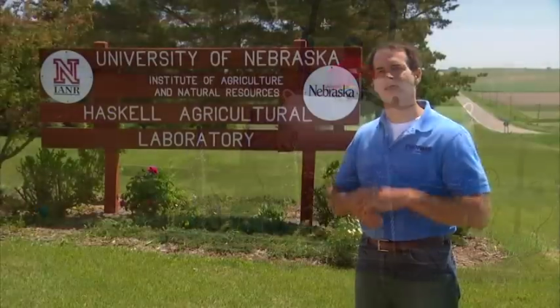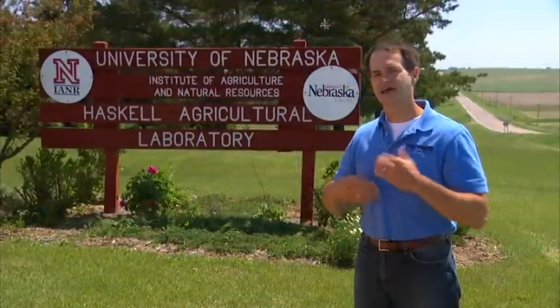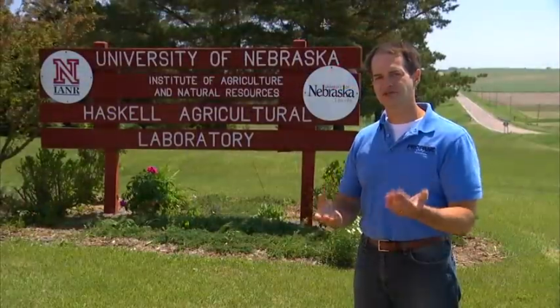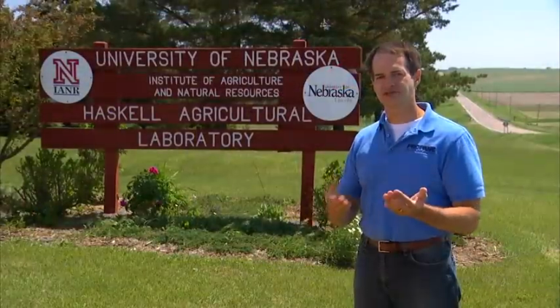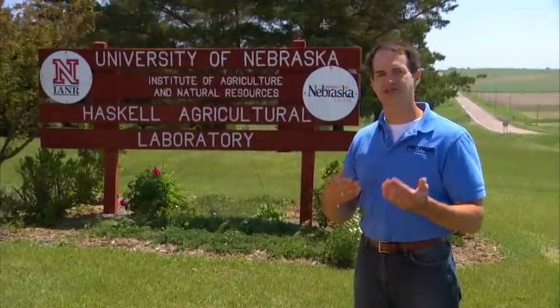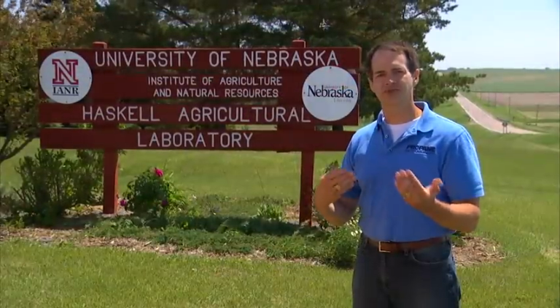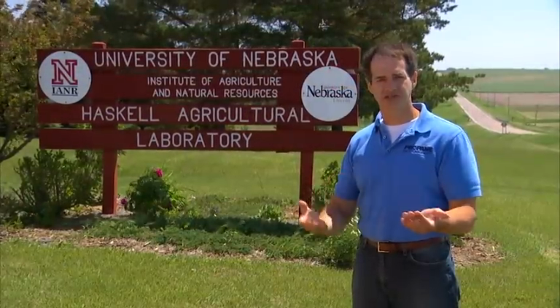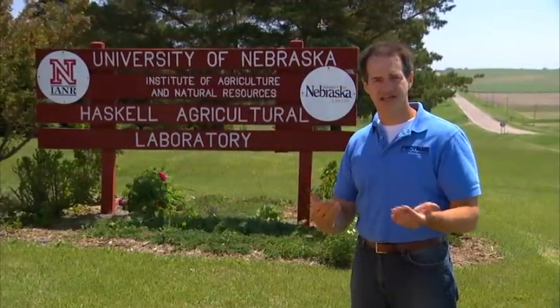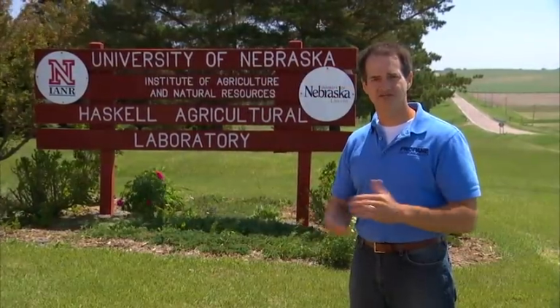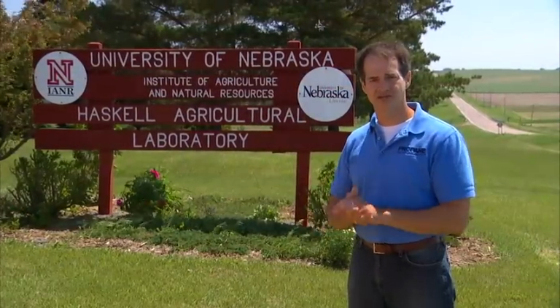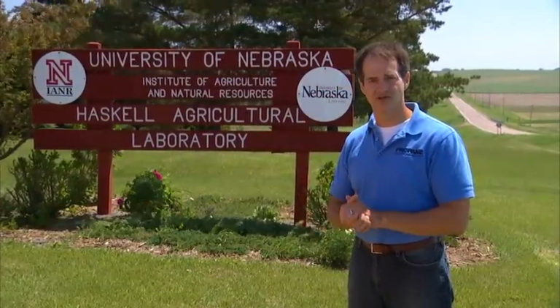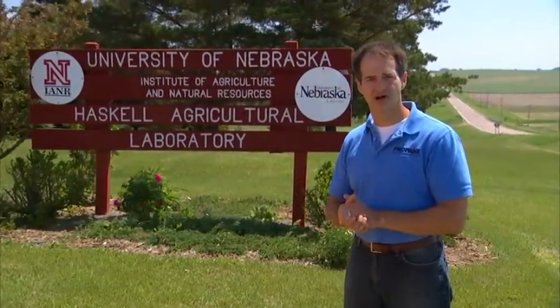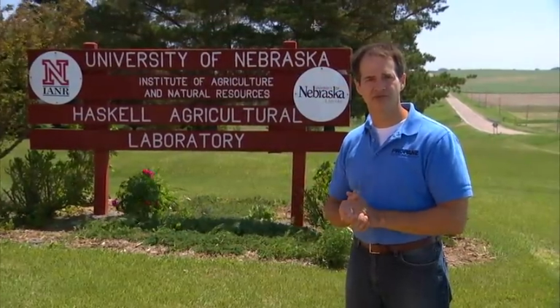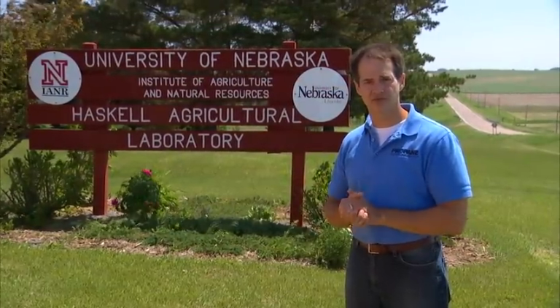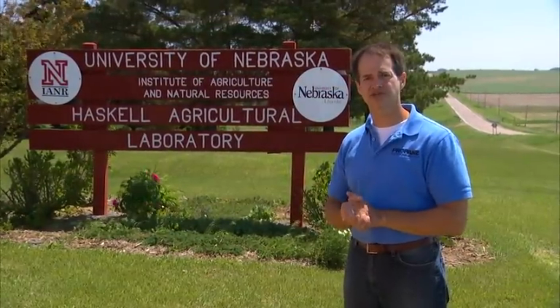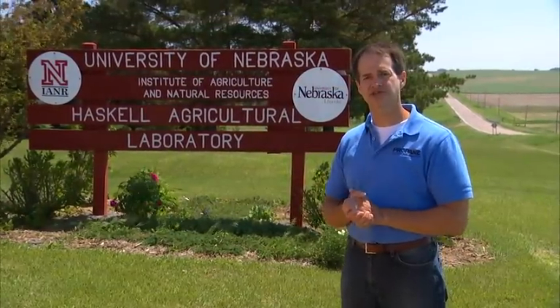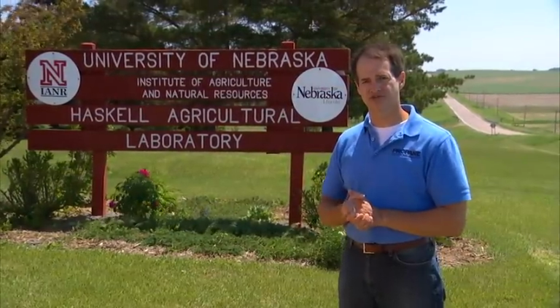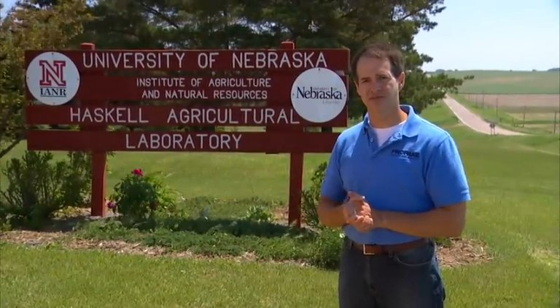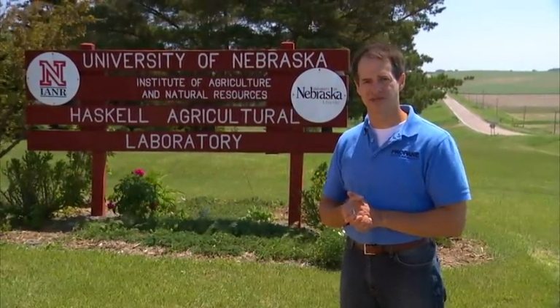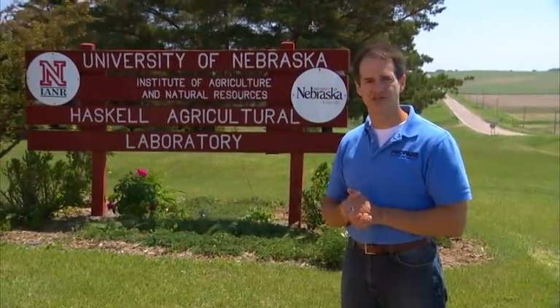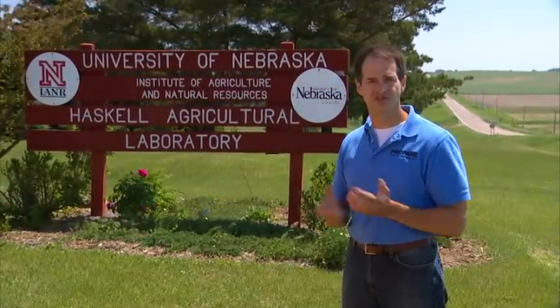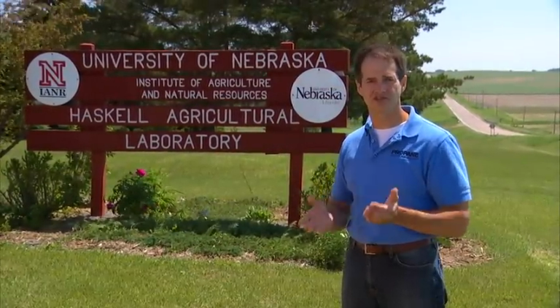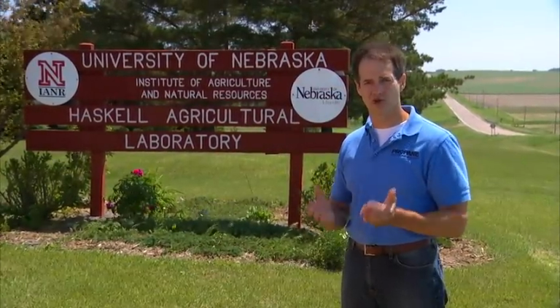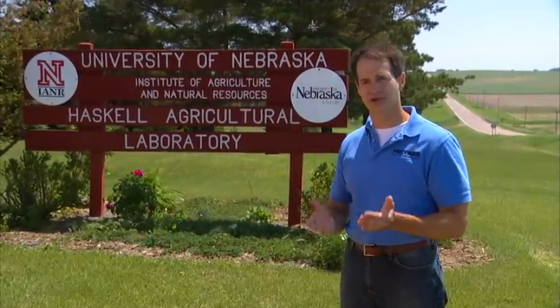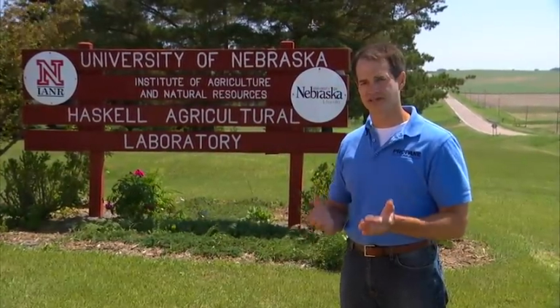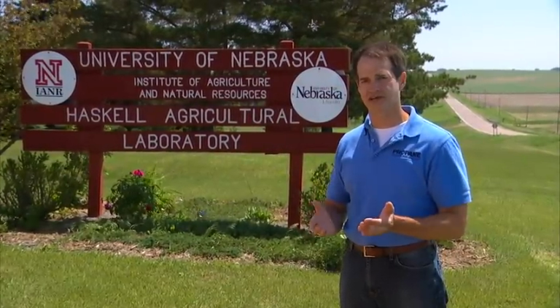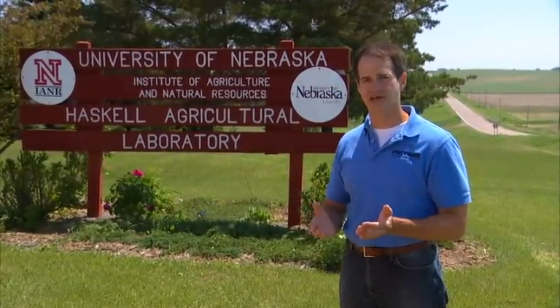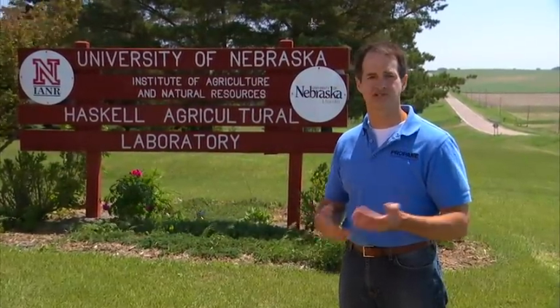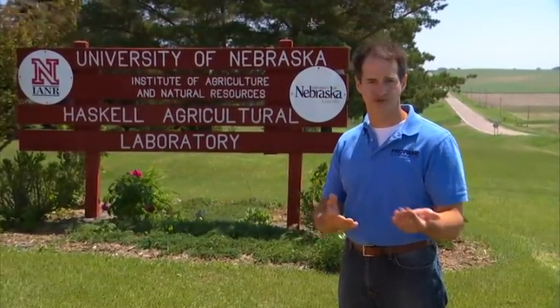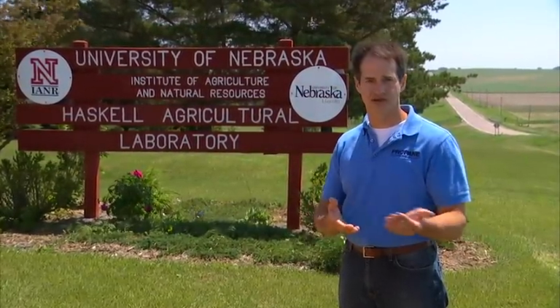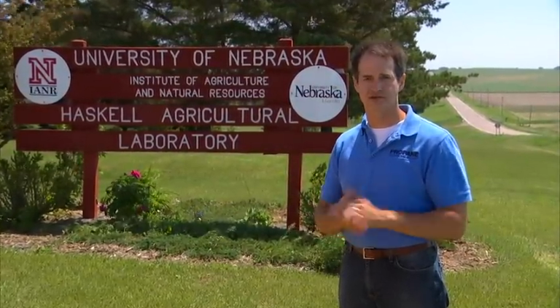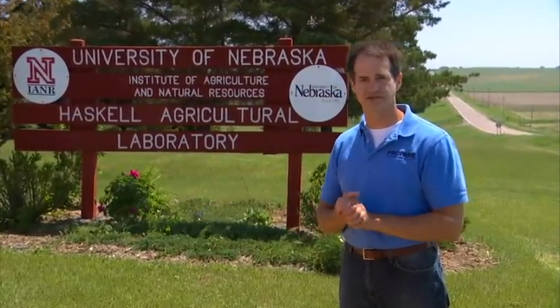As you can see, PERC is actively involved in the research and development of innovative propane technologies for agriculture.